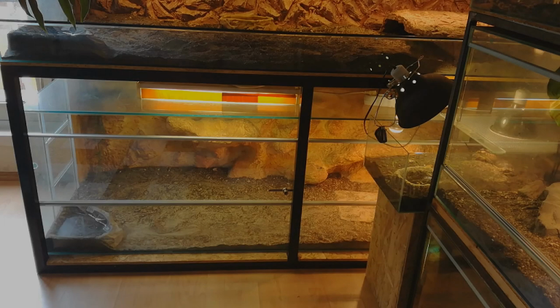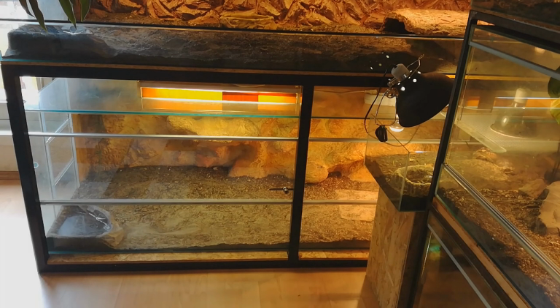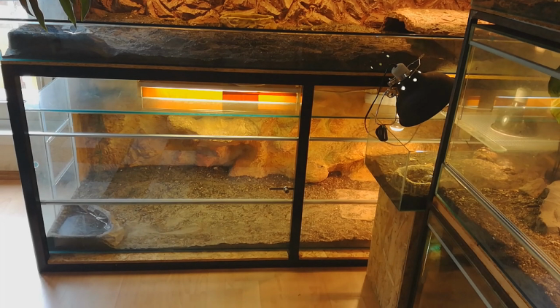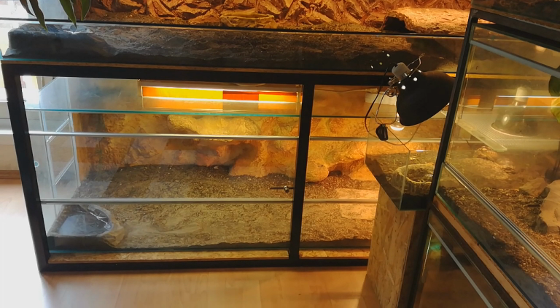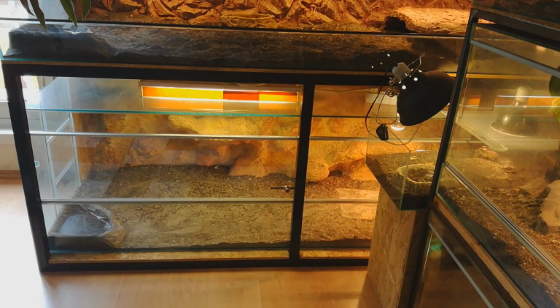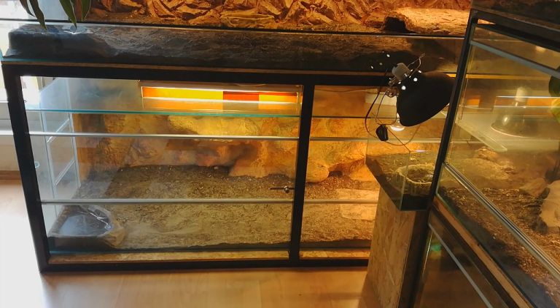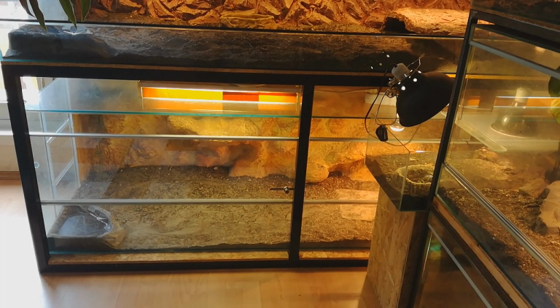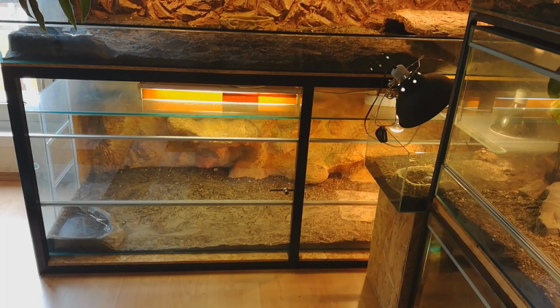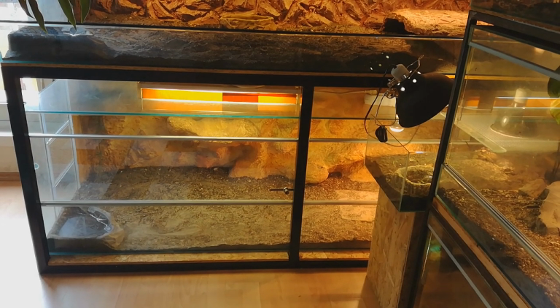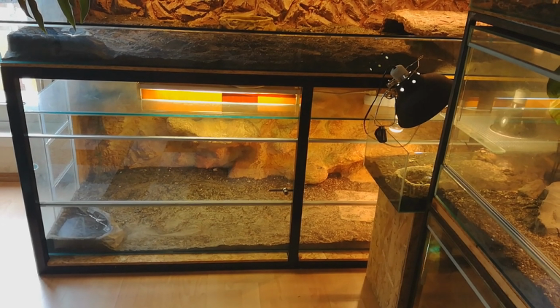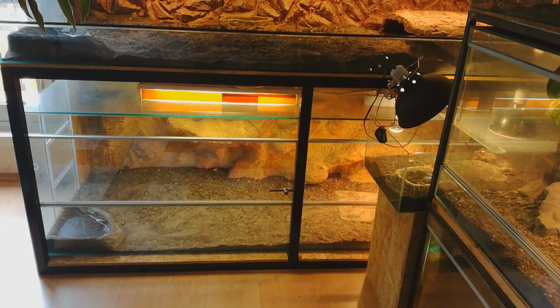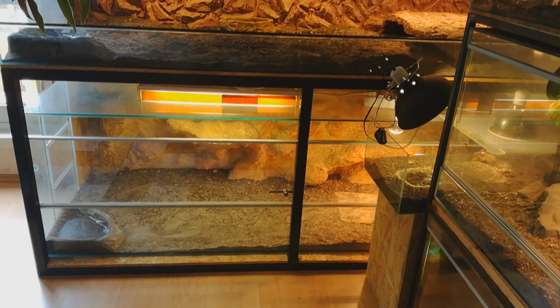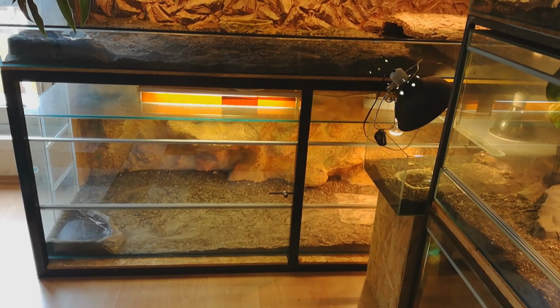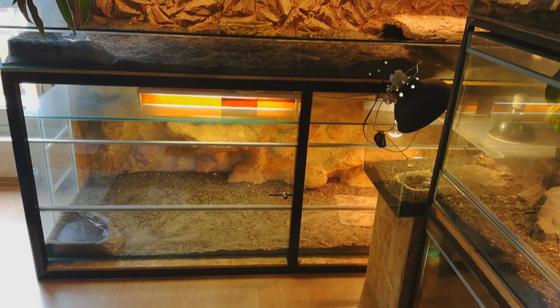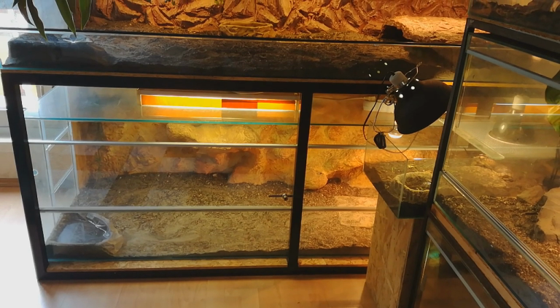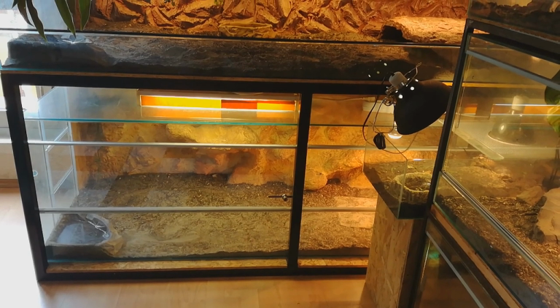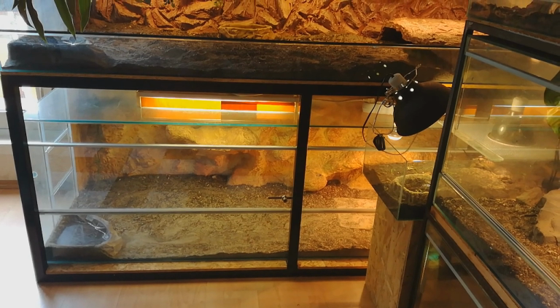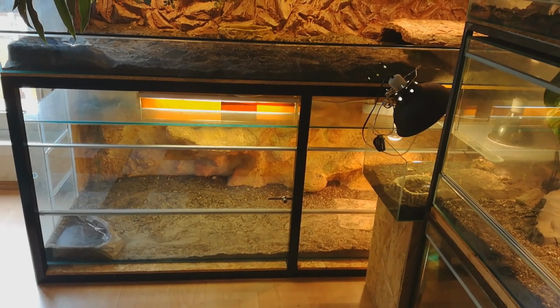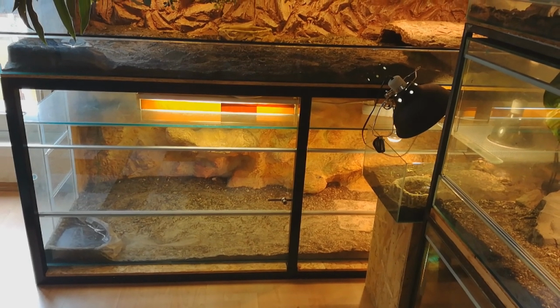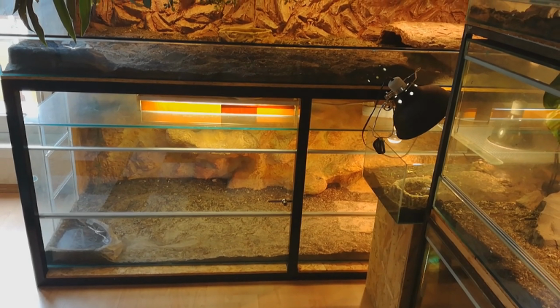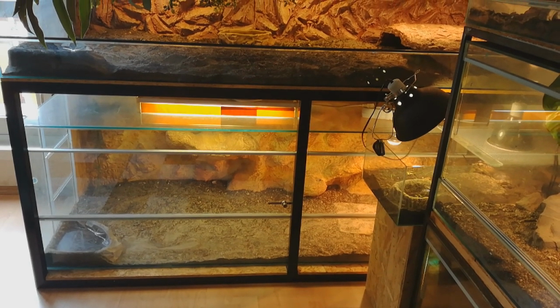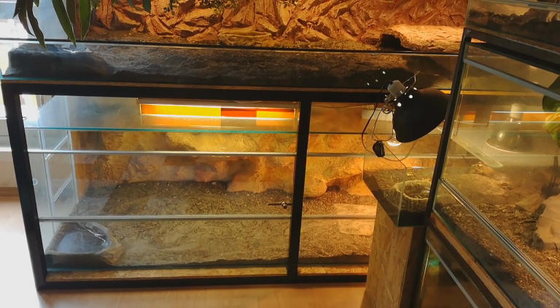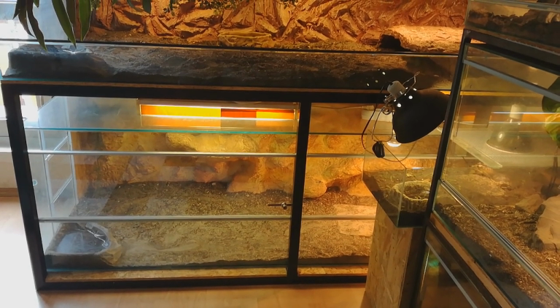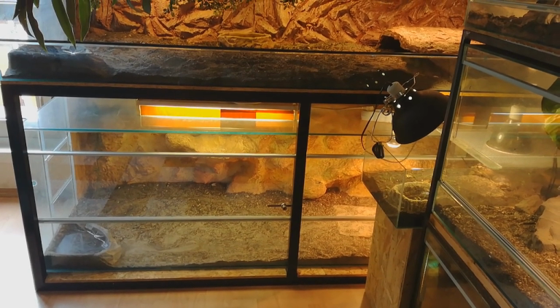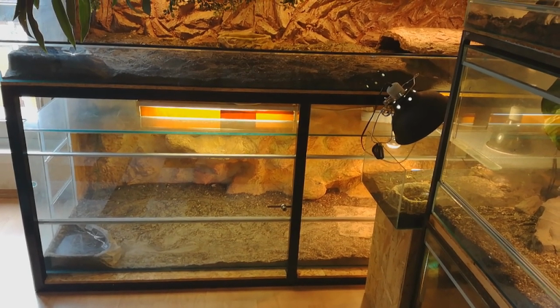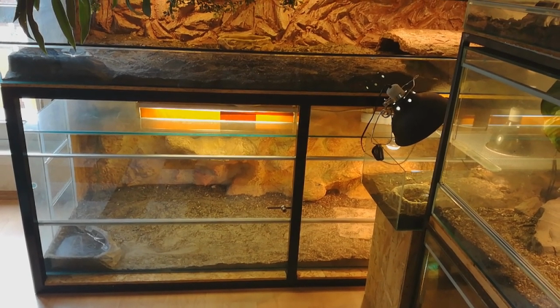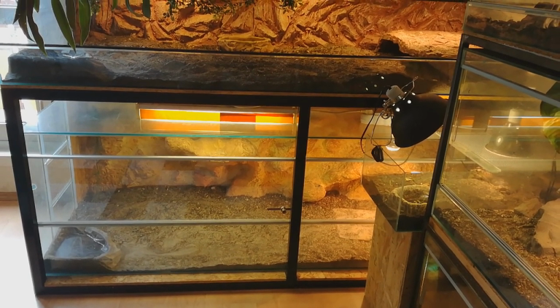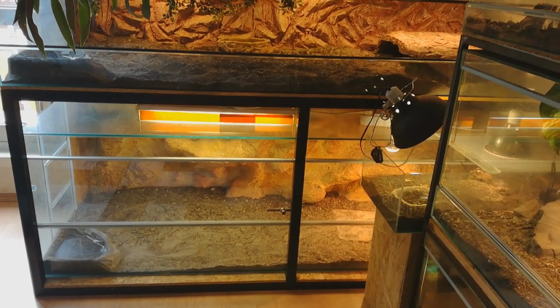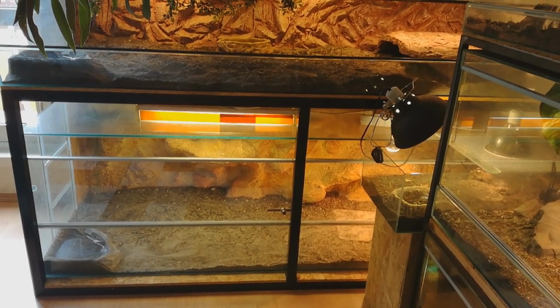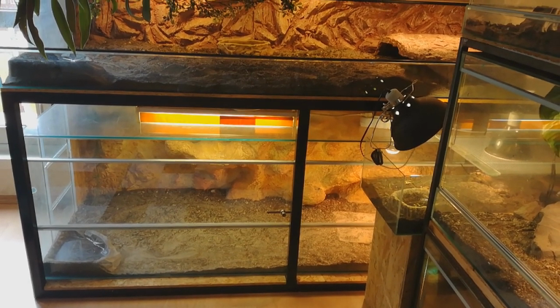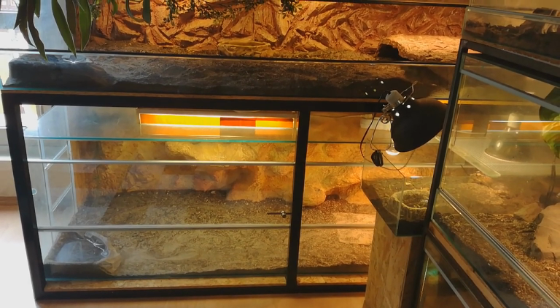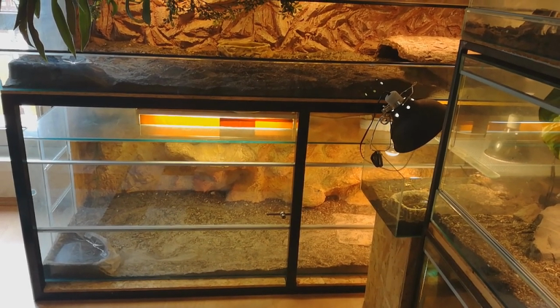If you watch this video, you will see how I transformed this terrarium into this enclosure.